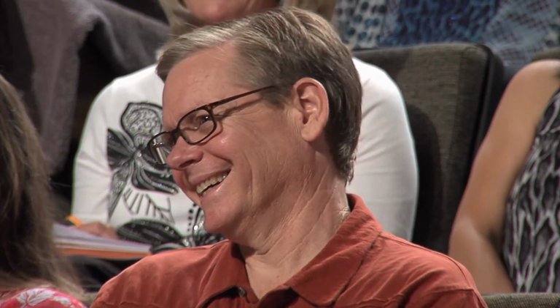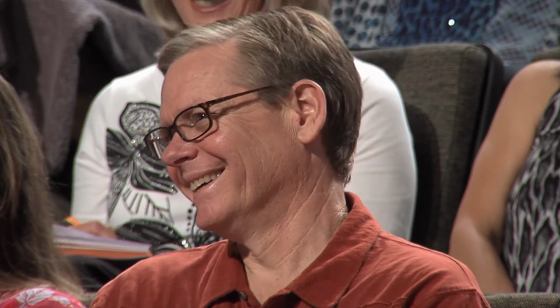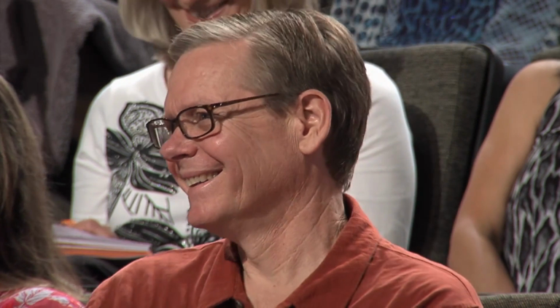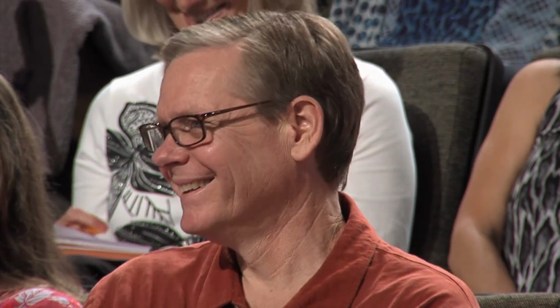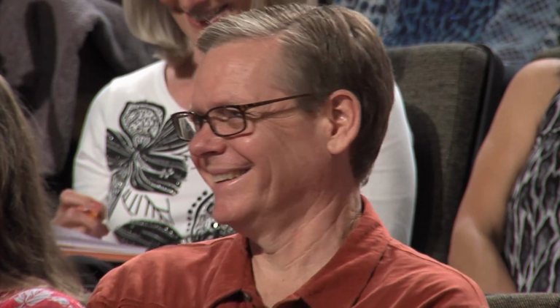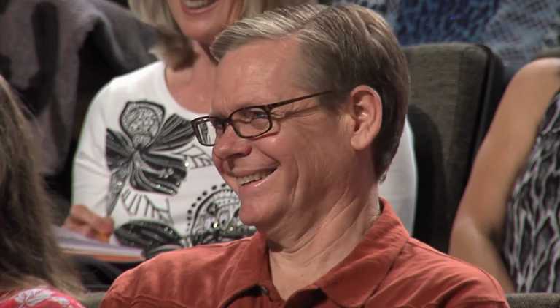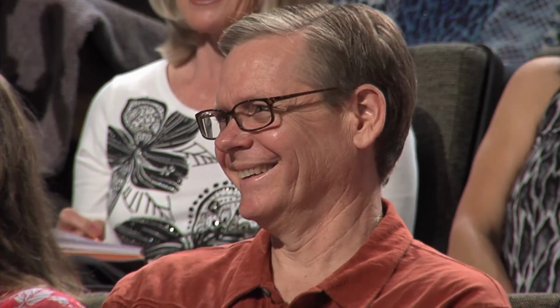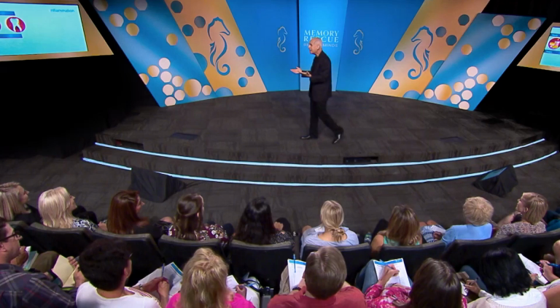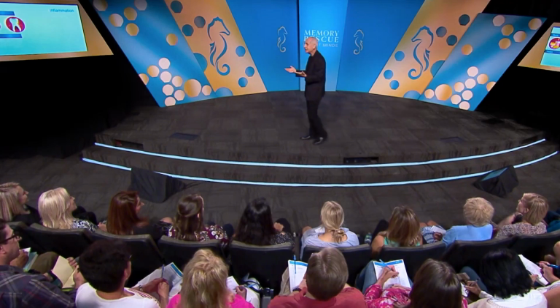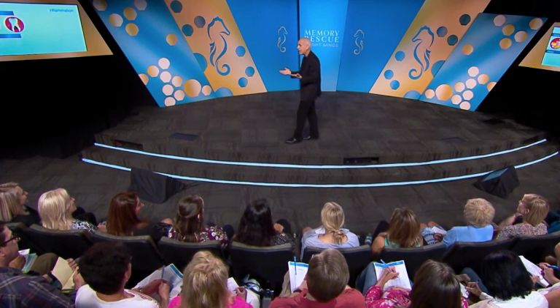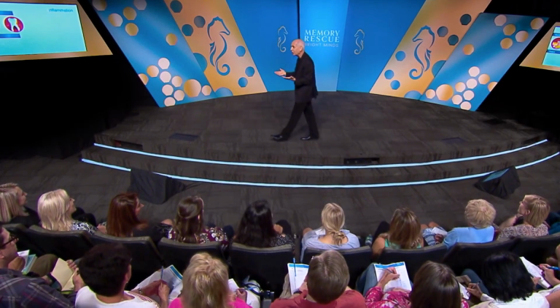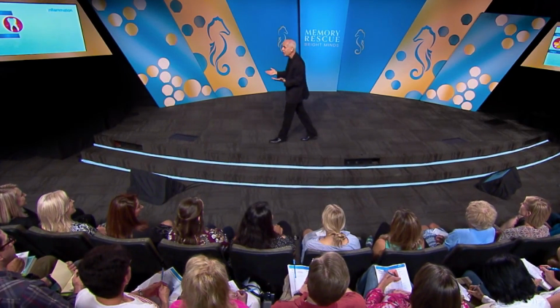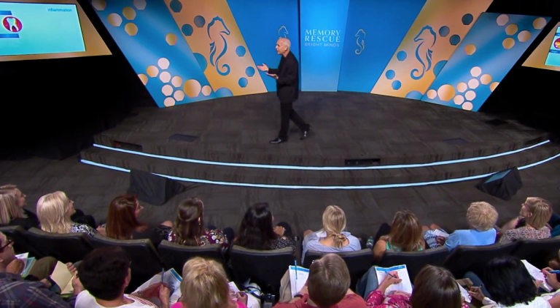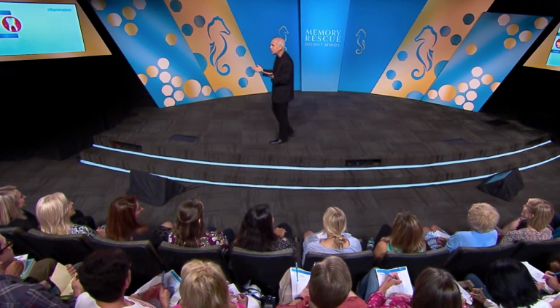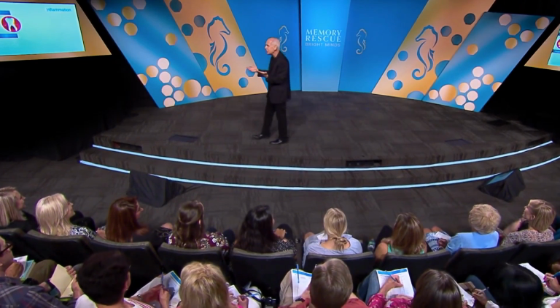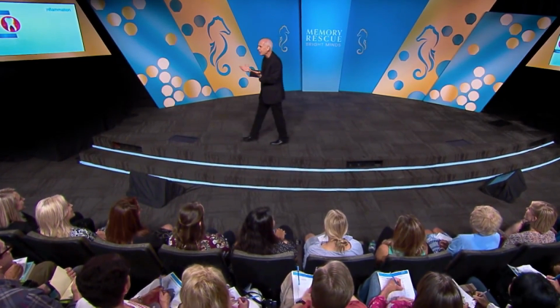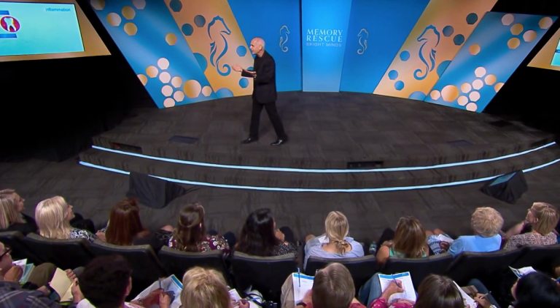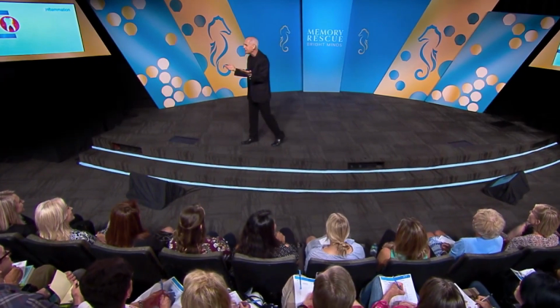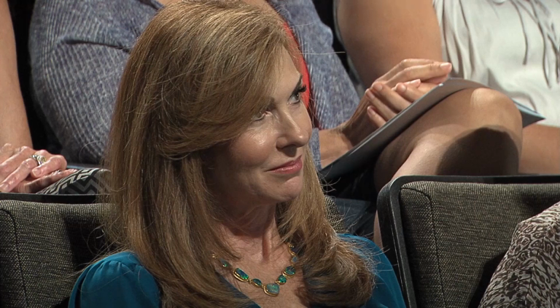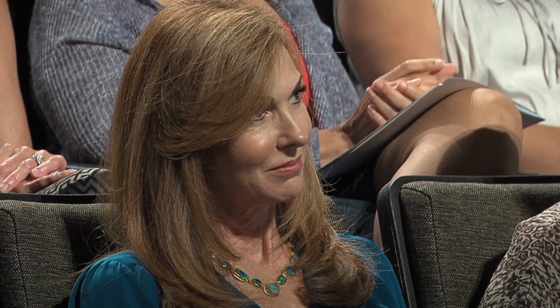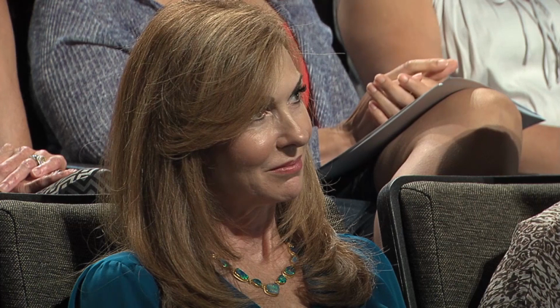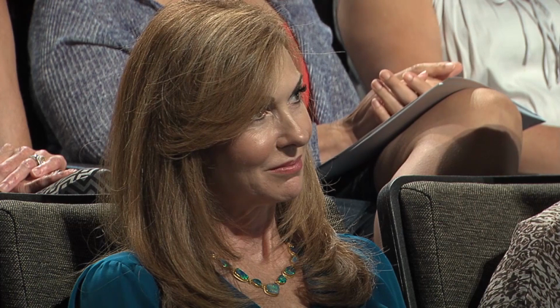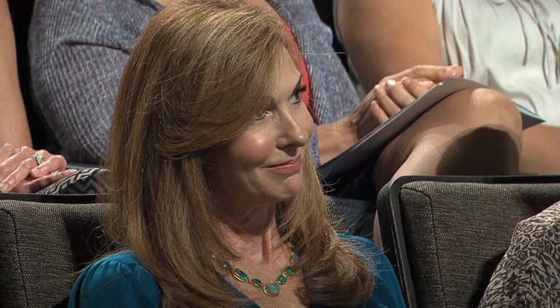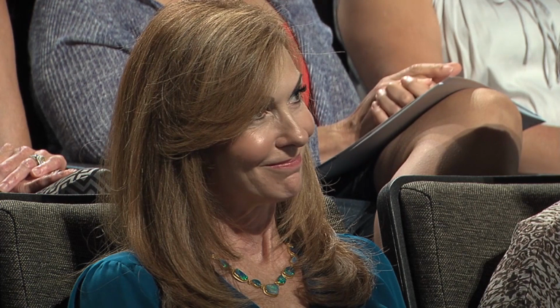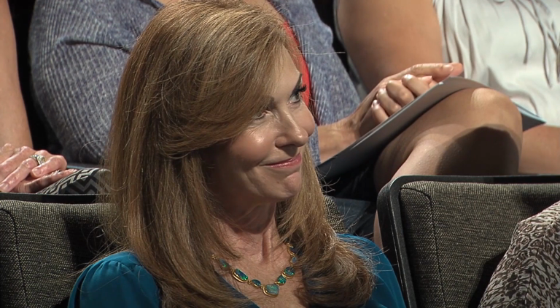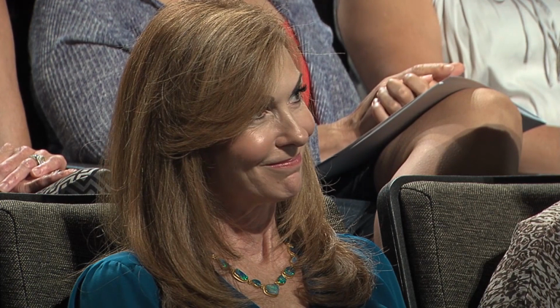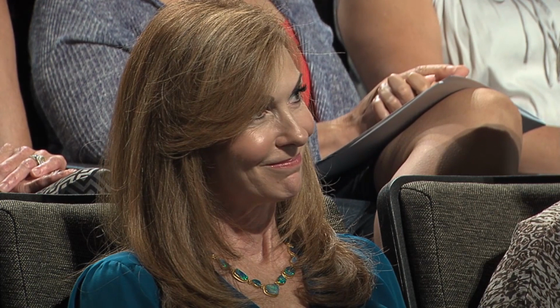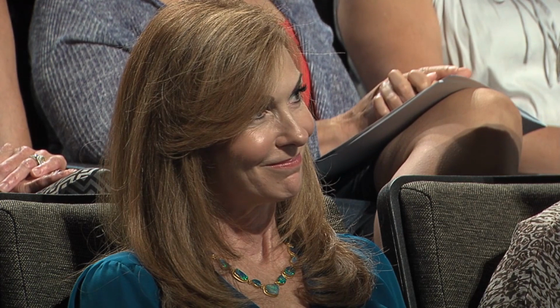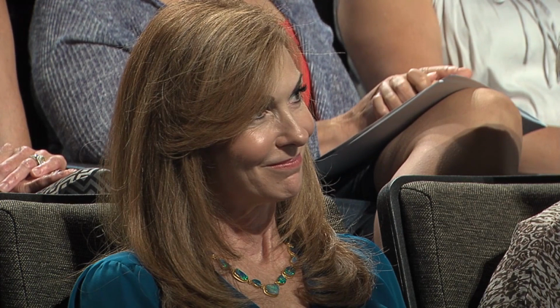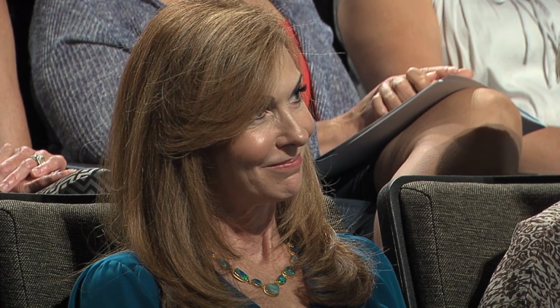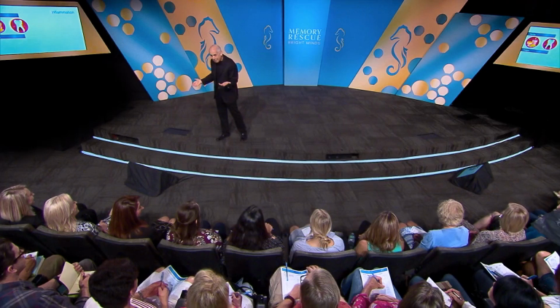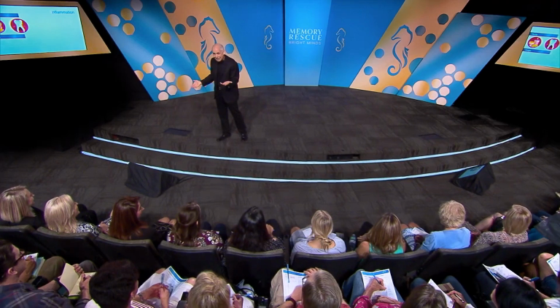I even called Tana to tell her, and she's like, seriously, that's what makes you happy?